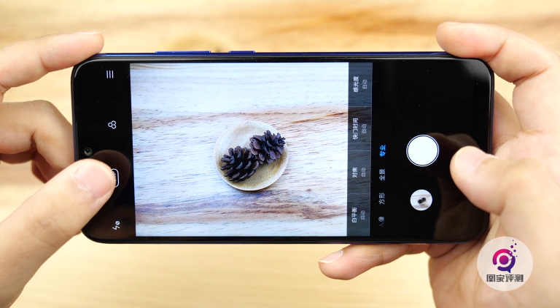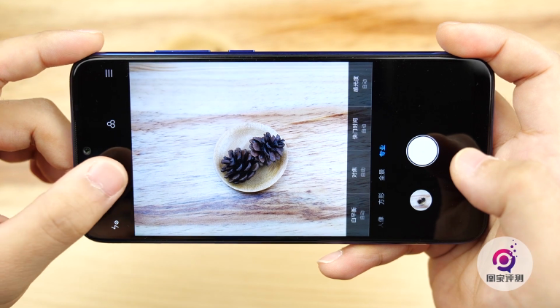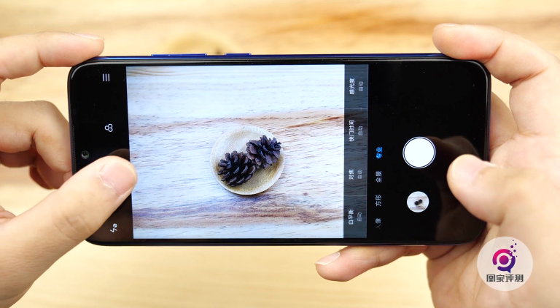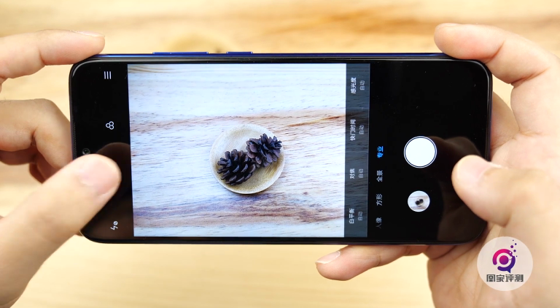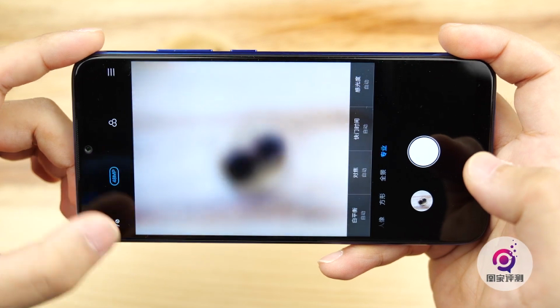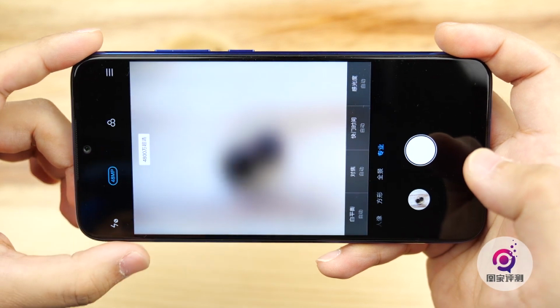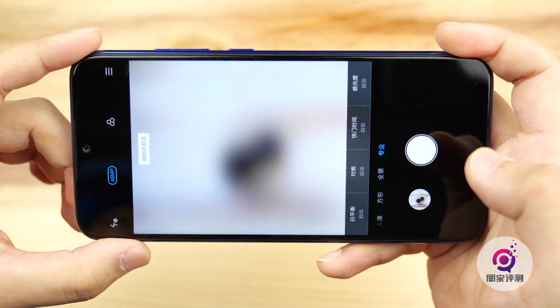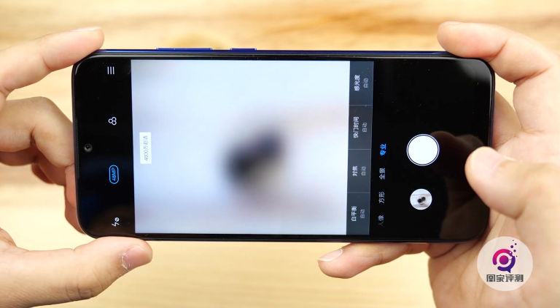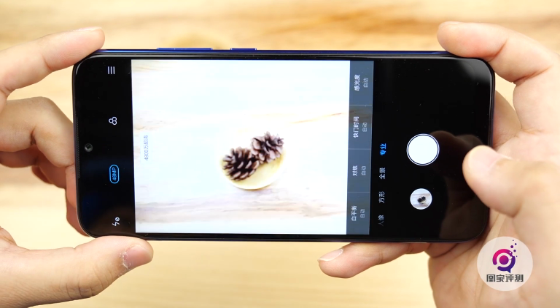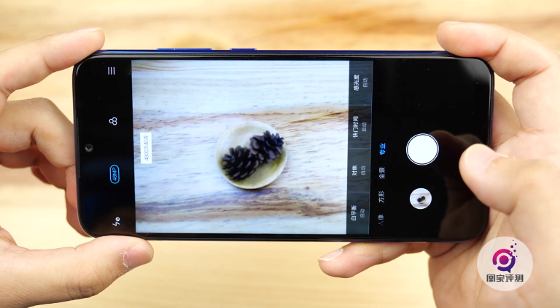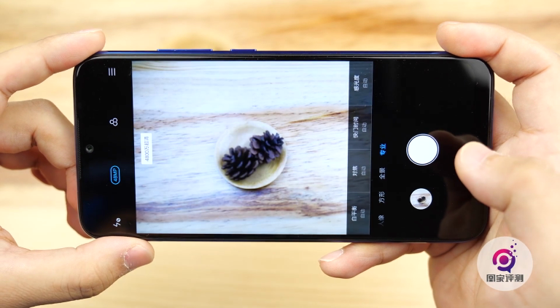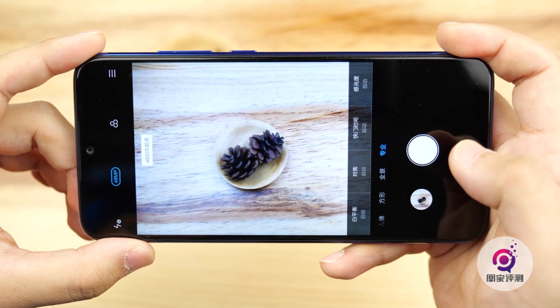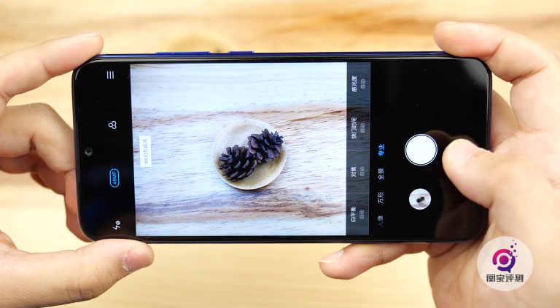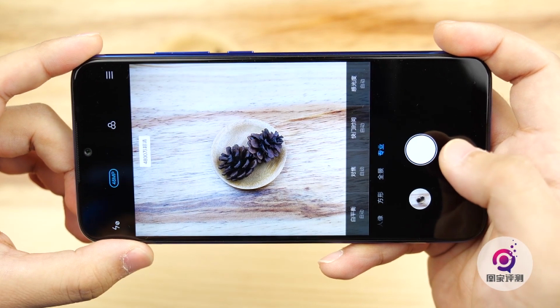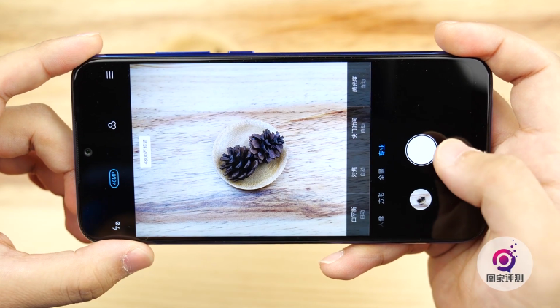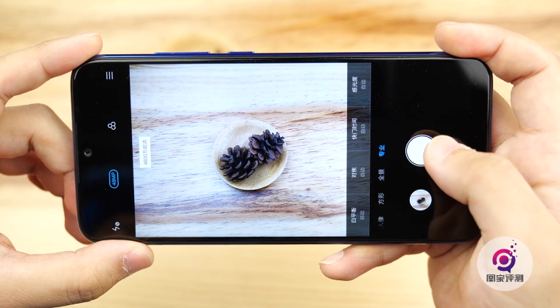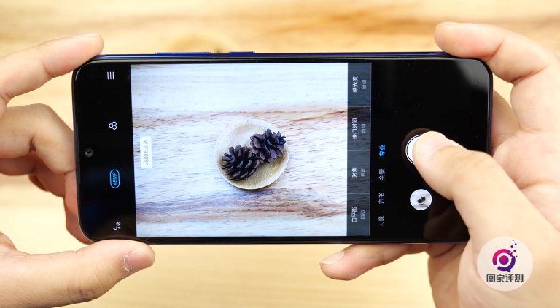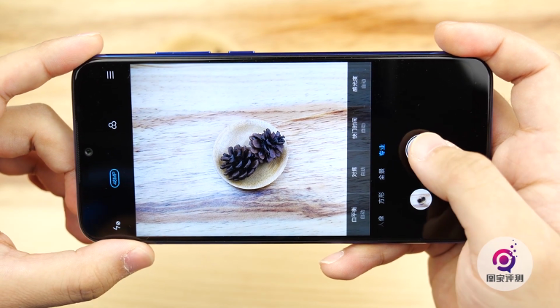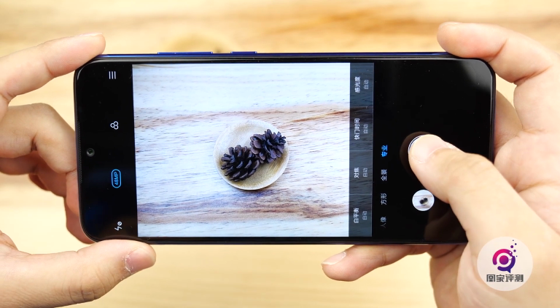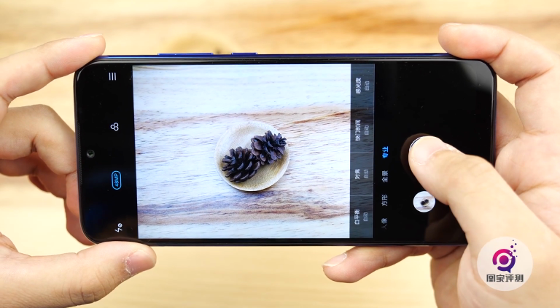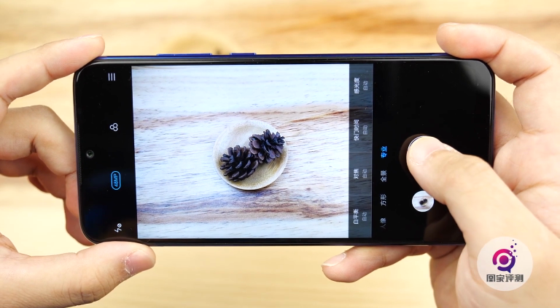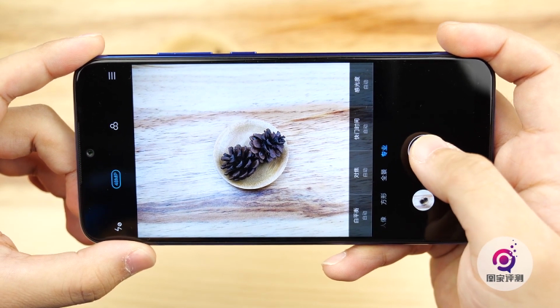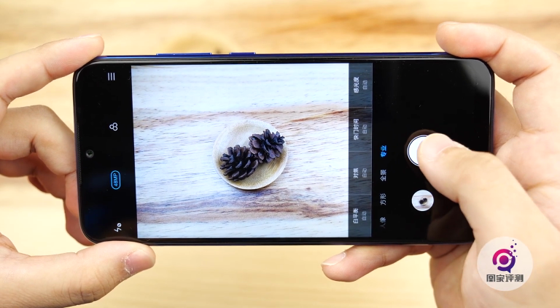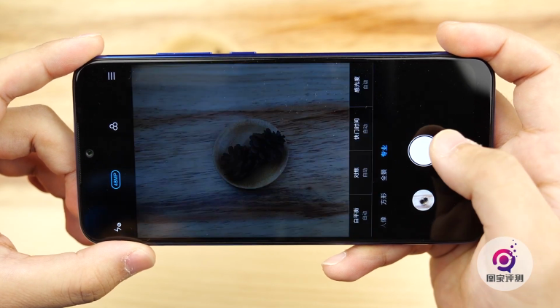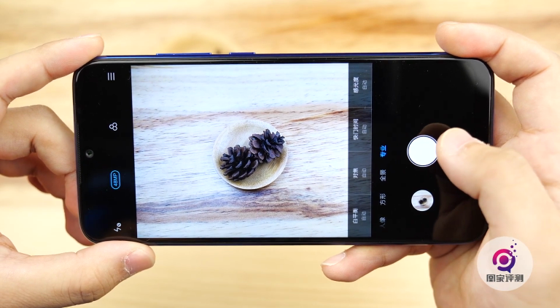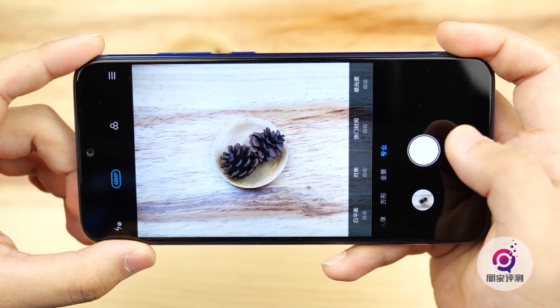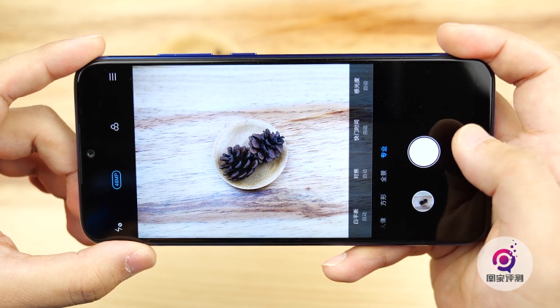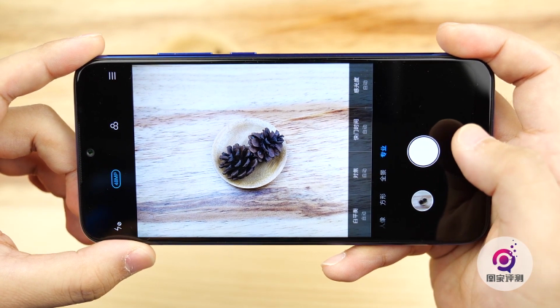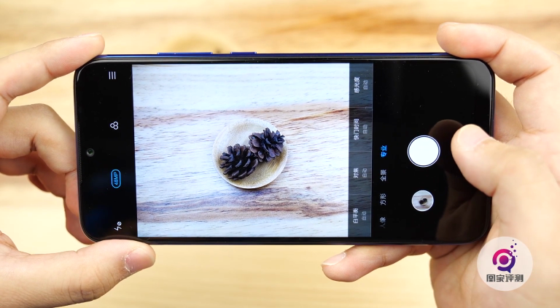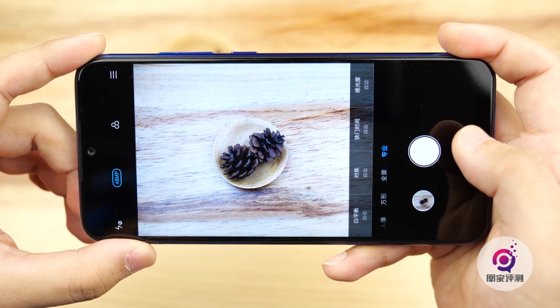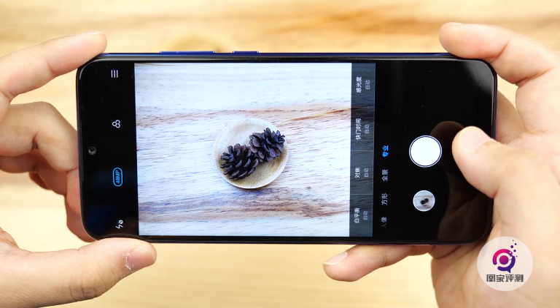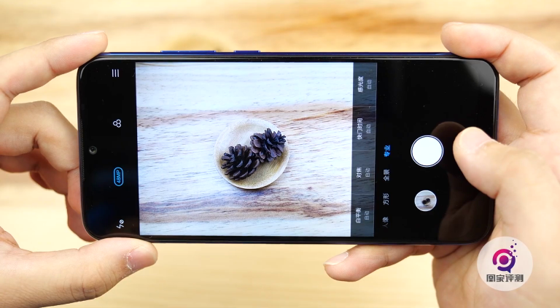However, our device is a prototype and not available yet. It will be updated later through firmware.